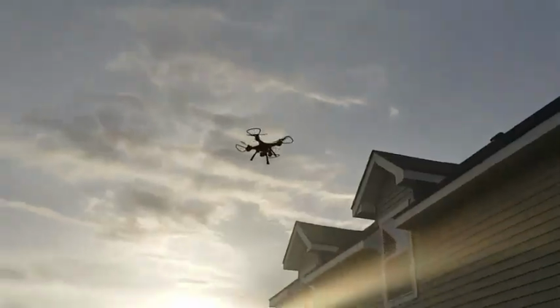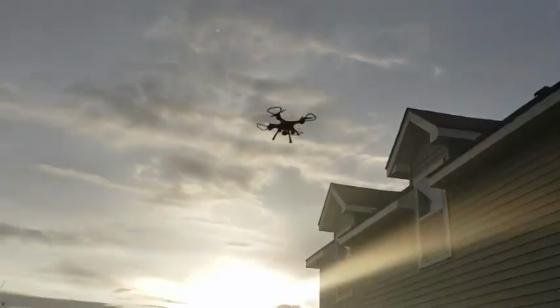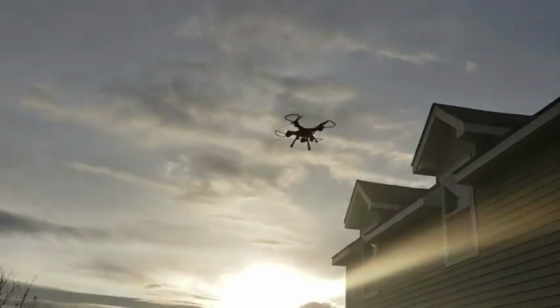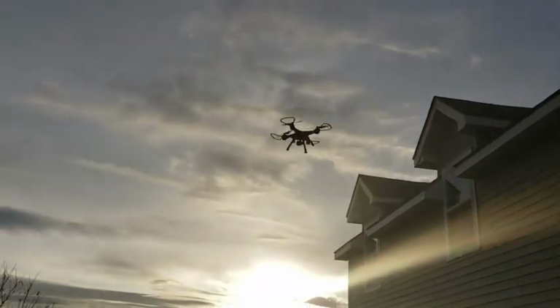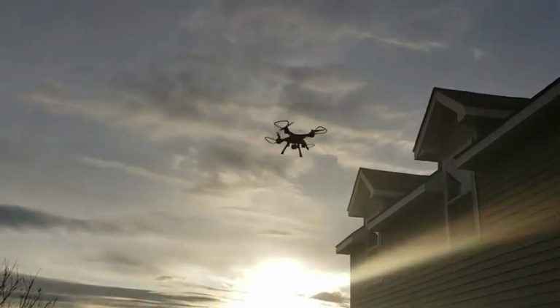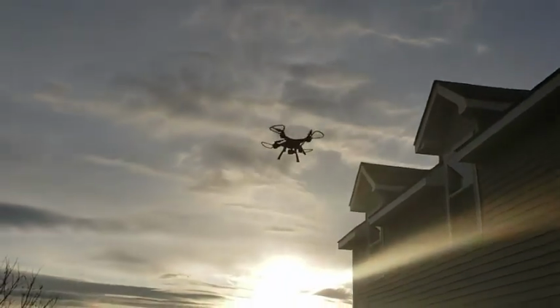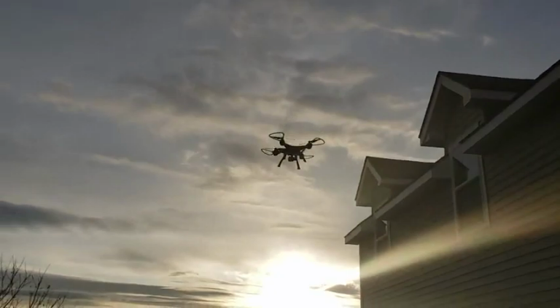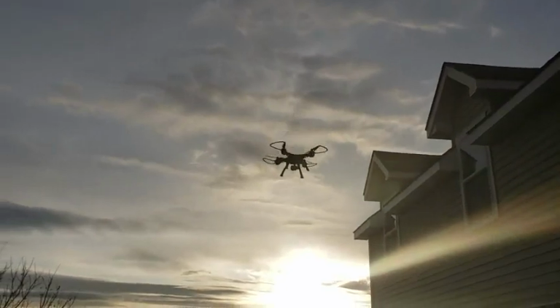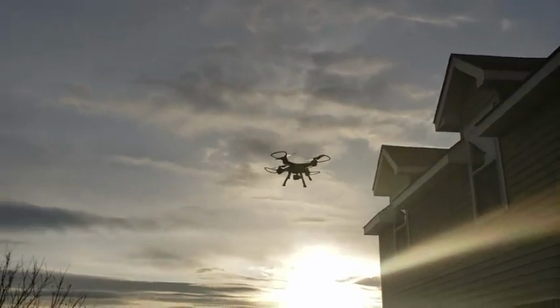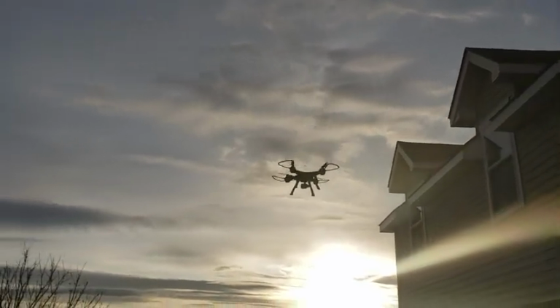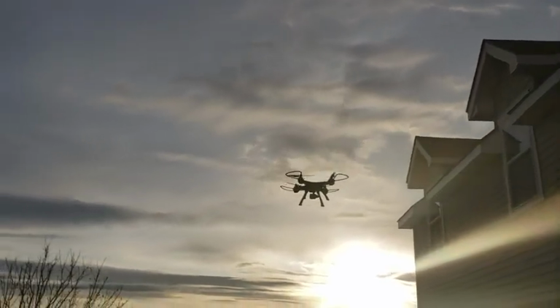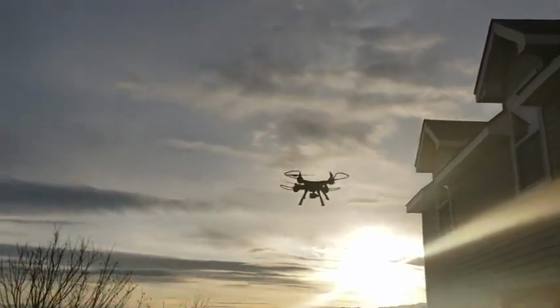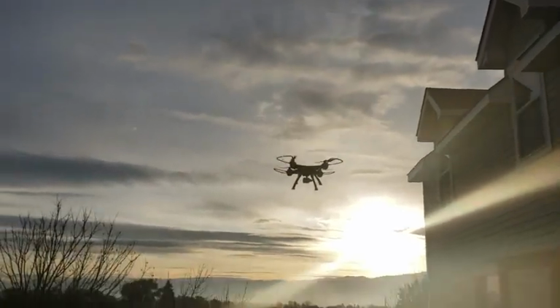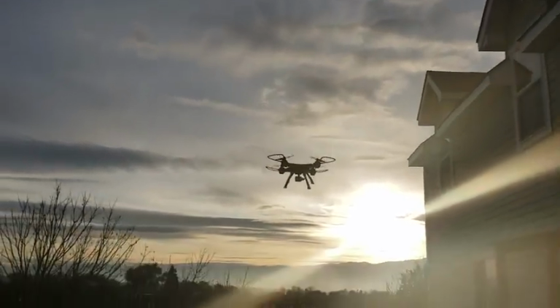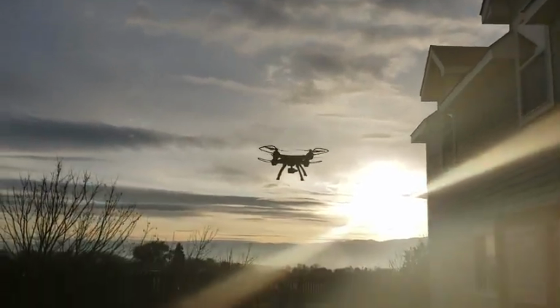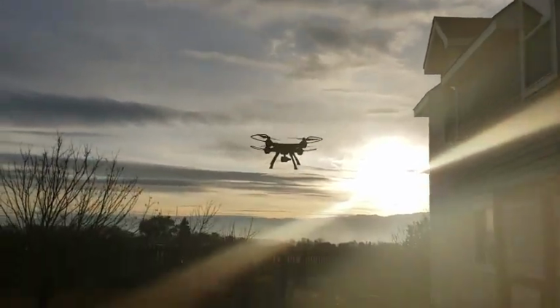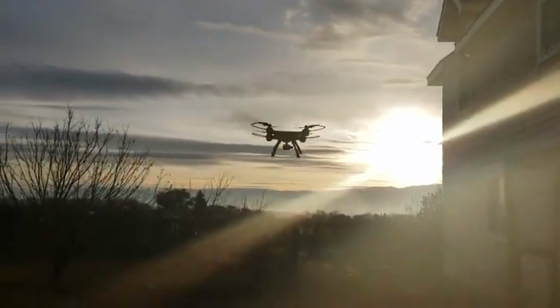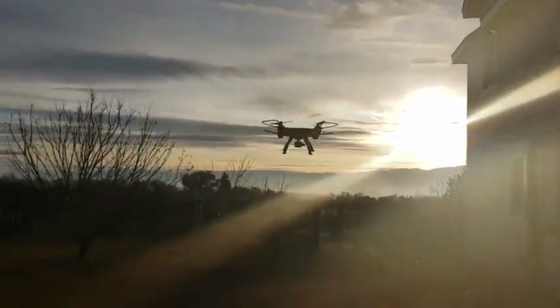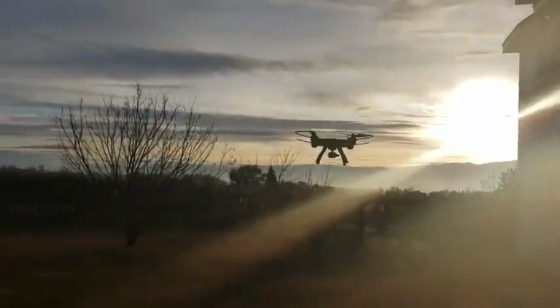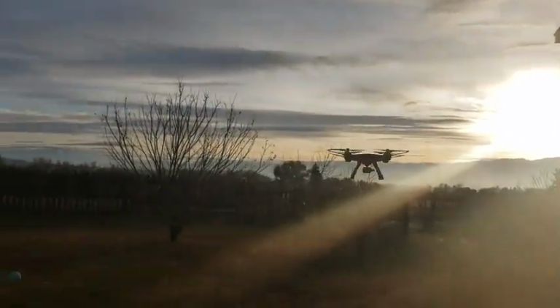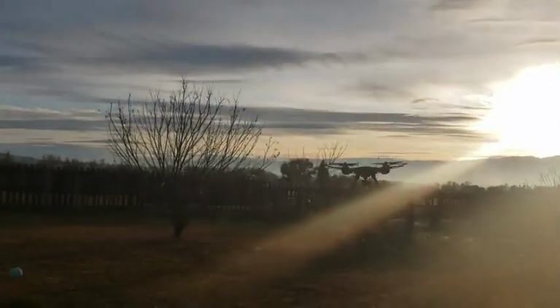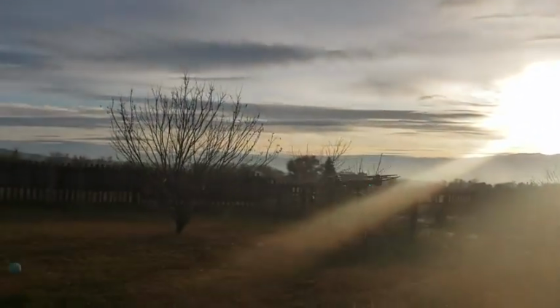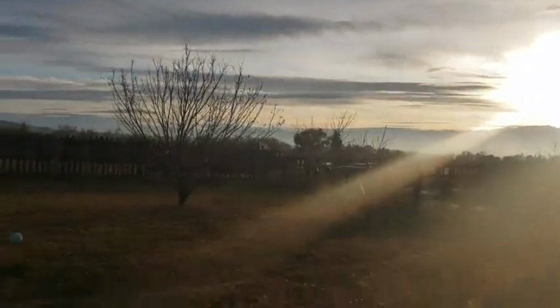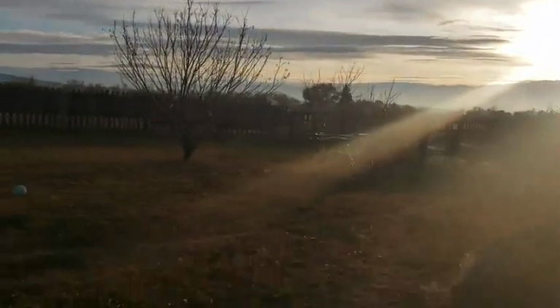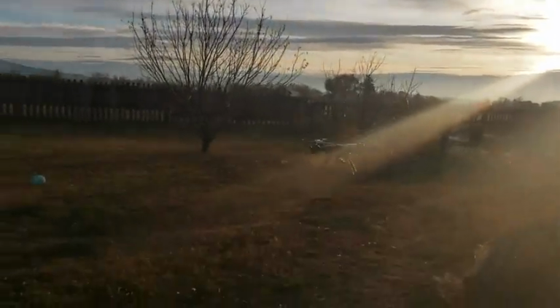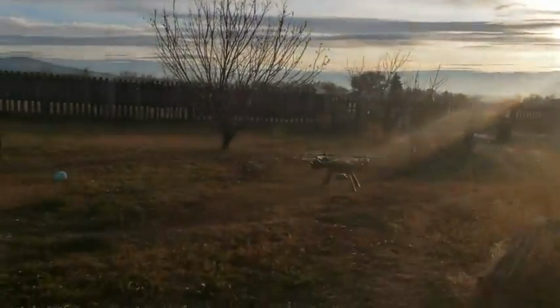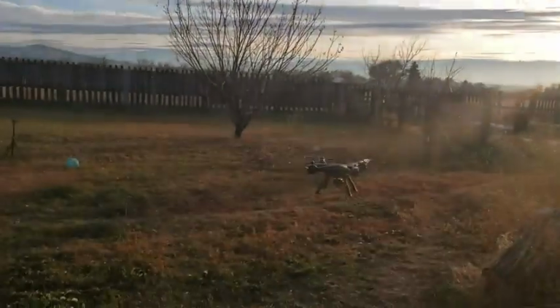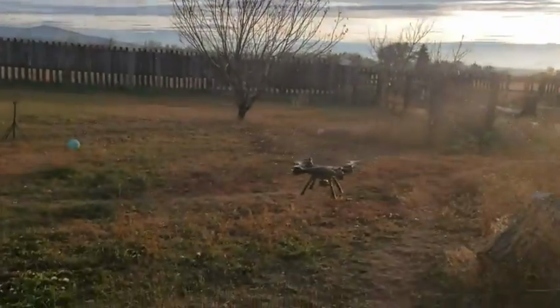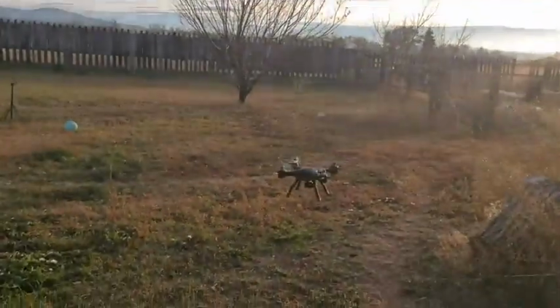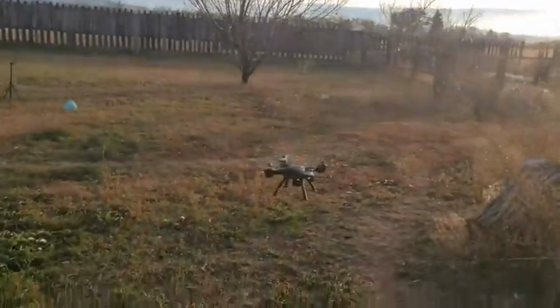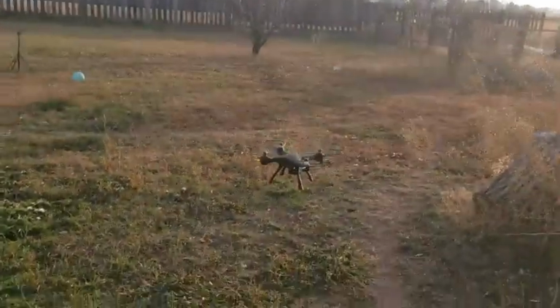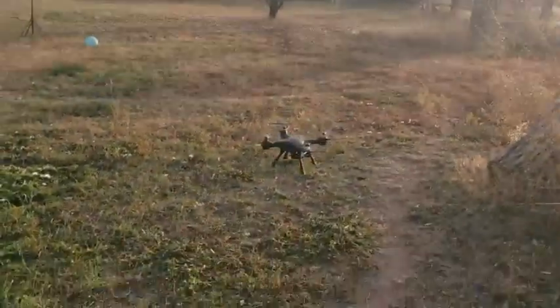I would recommend this drone to anybody starting out or anybody that just wants to find an entry level drone to have fun with.